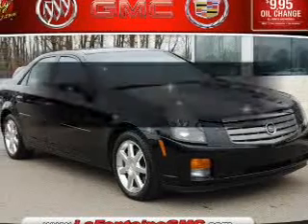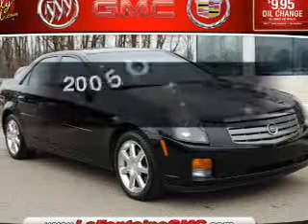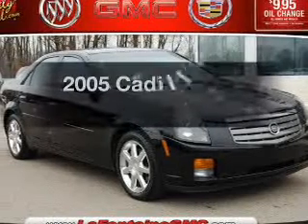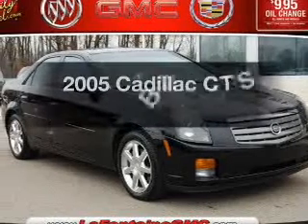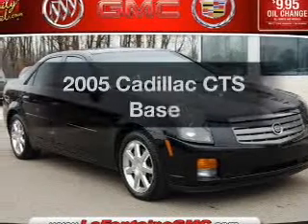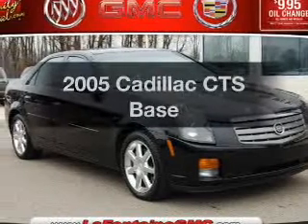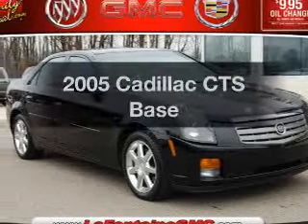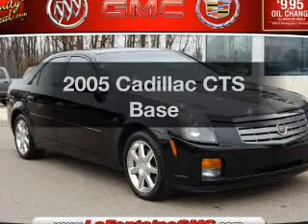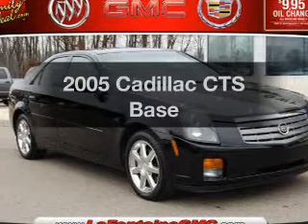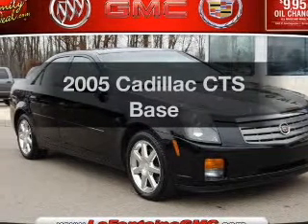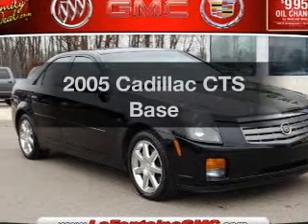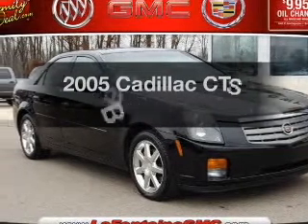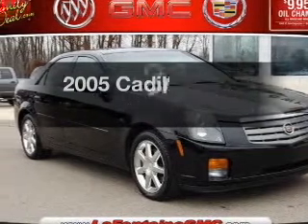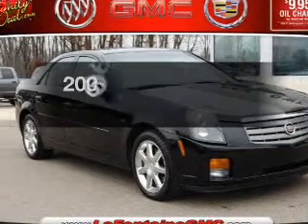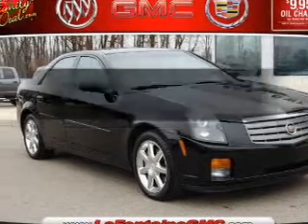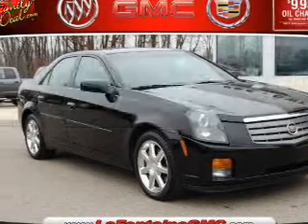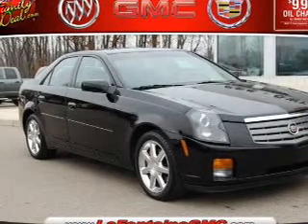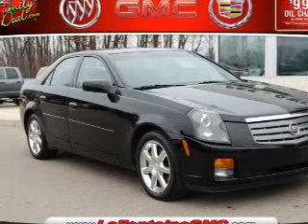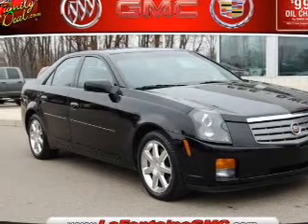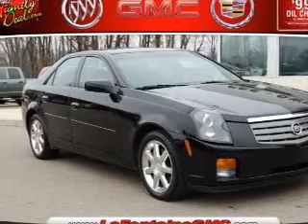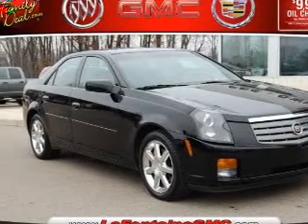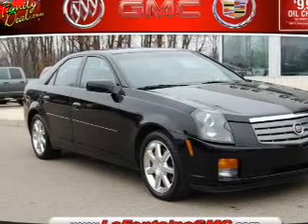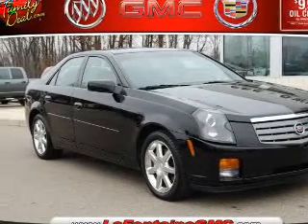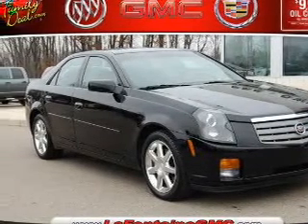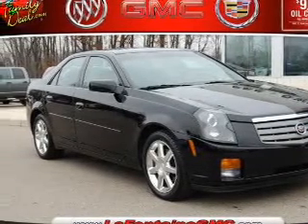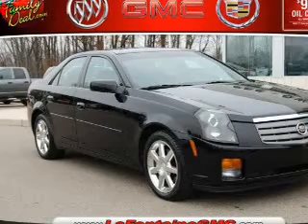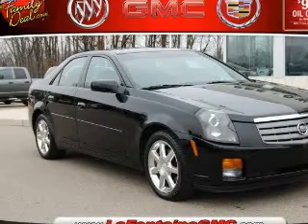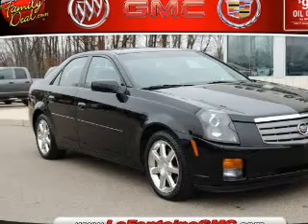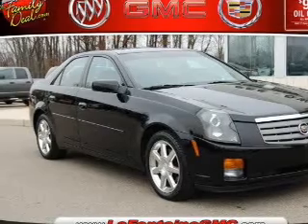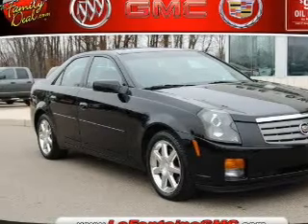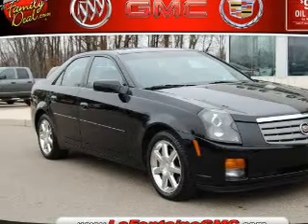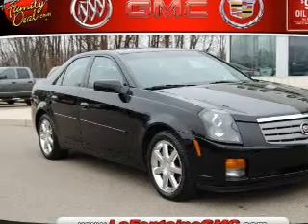Presenting the 2005 Cadillac CTS. If you're looking for a first-rate auto, this one could be yours today.